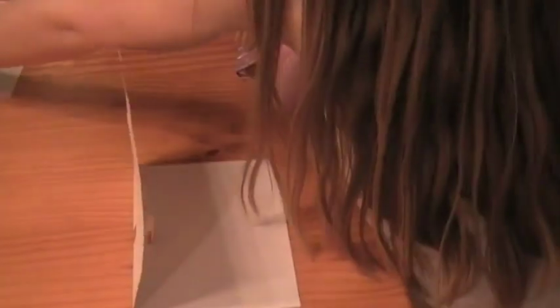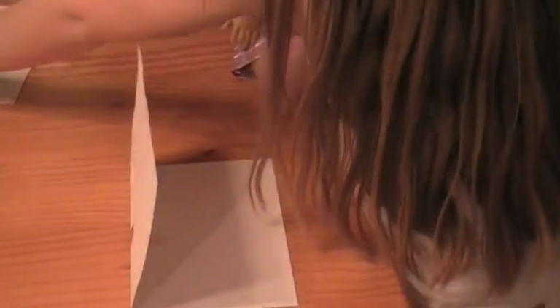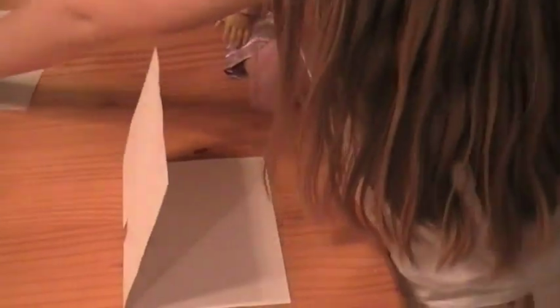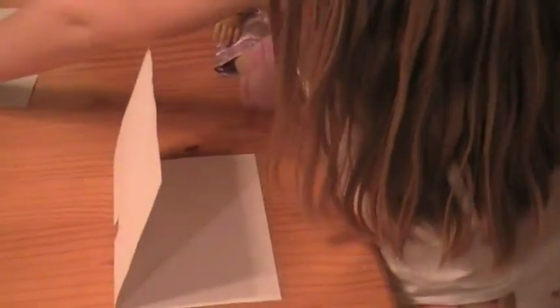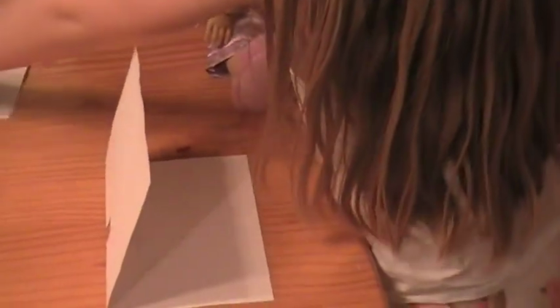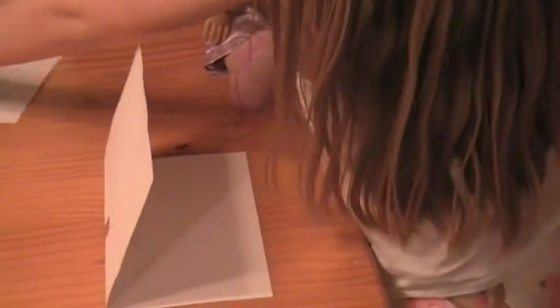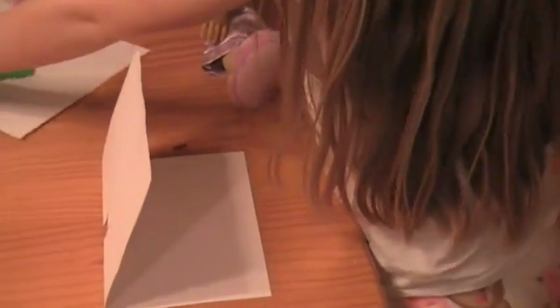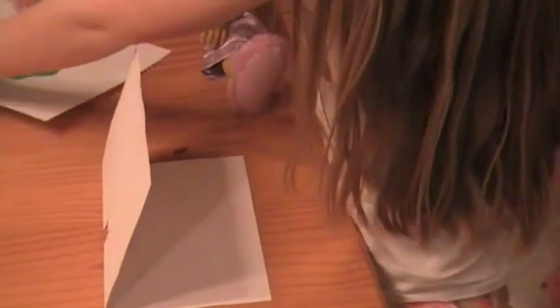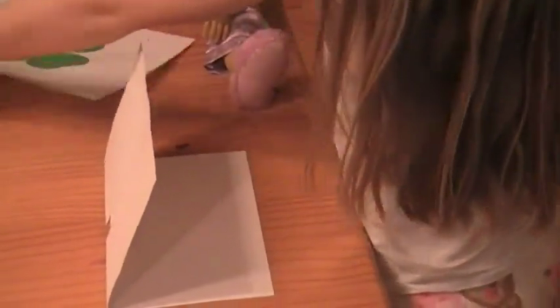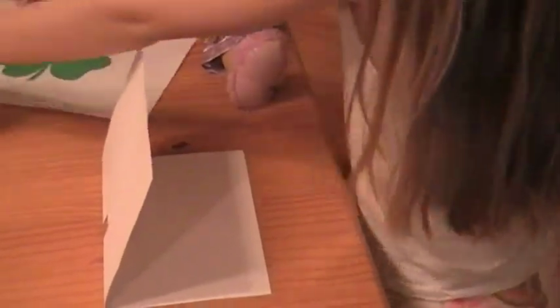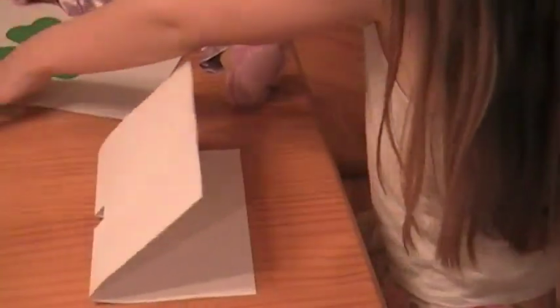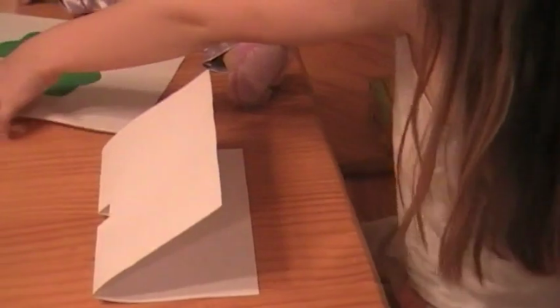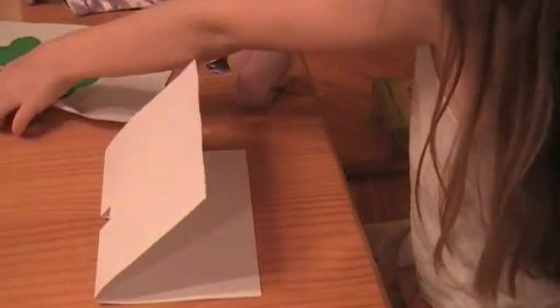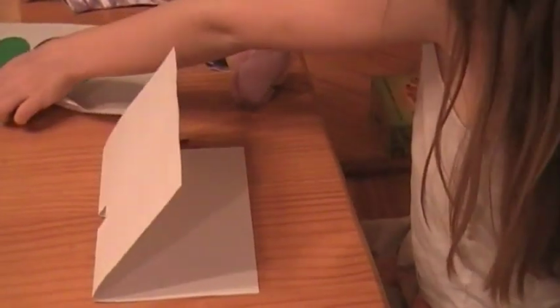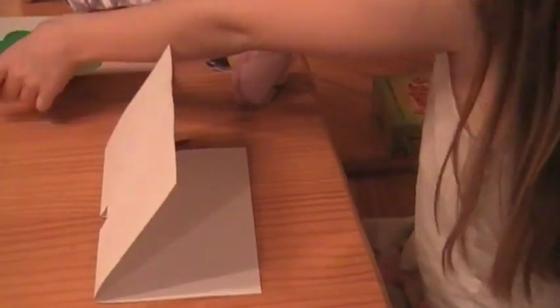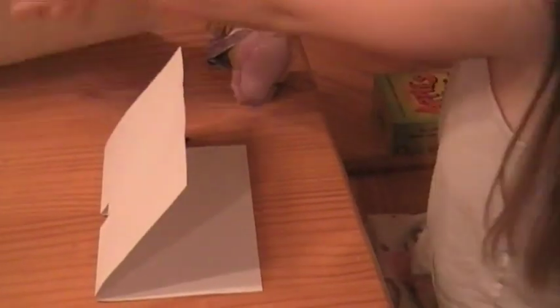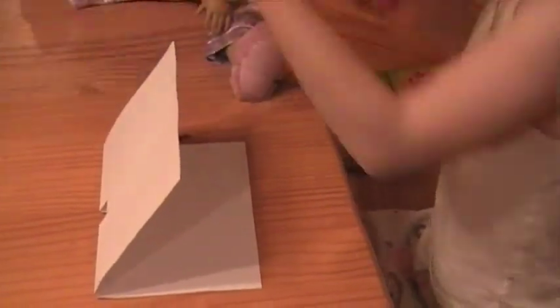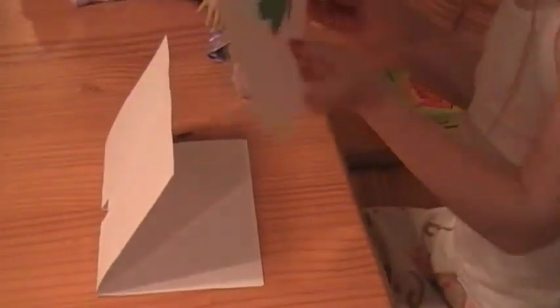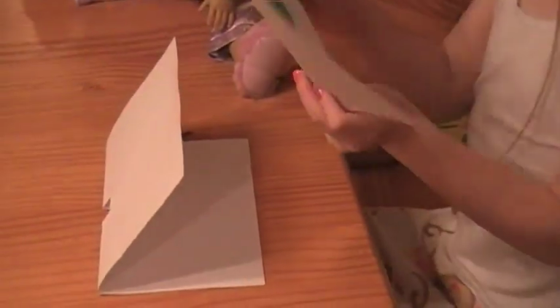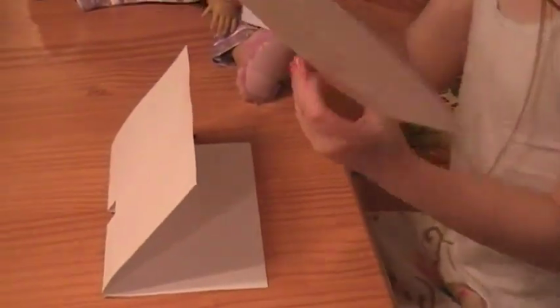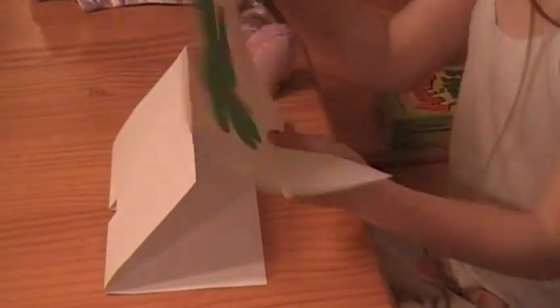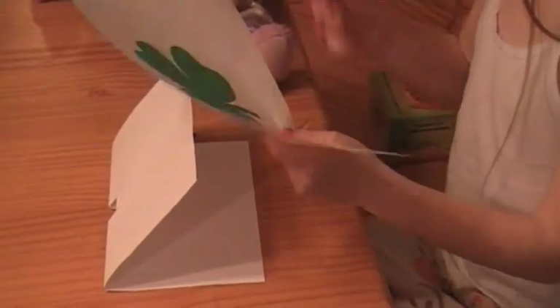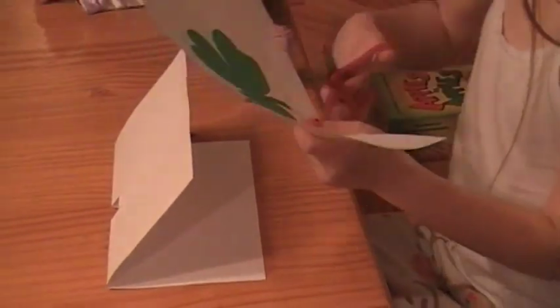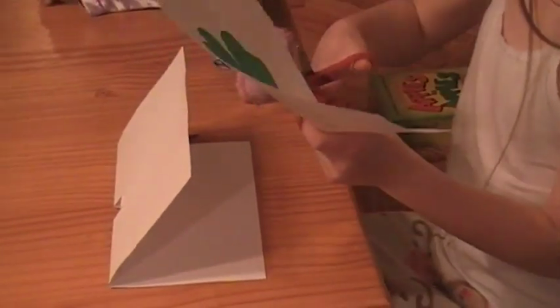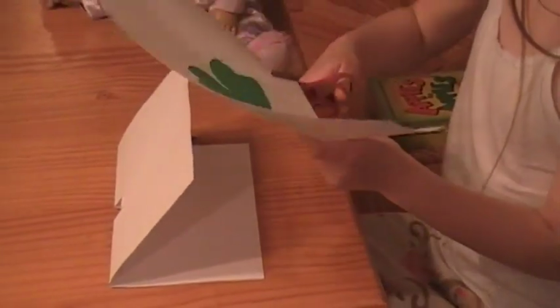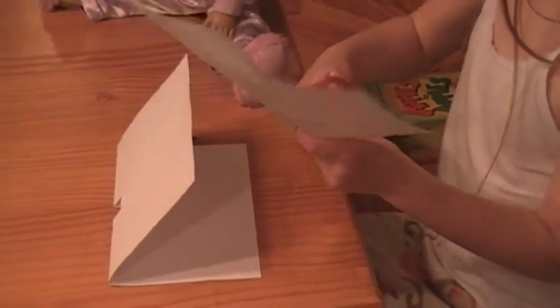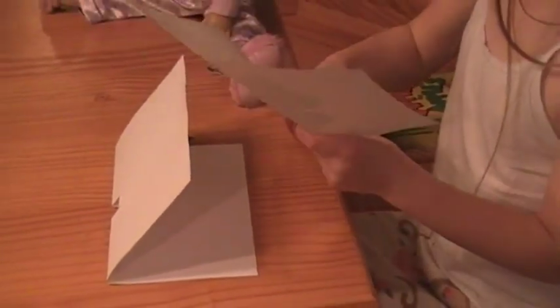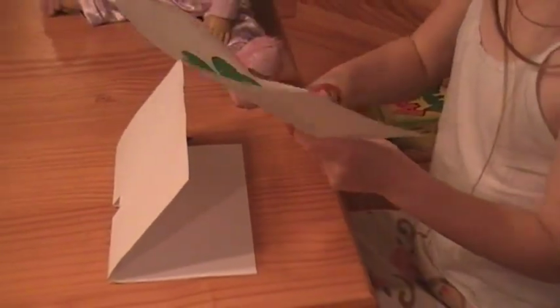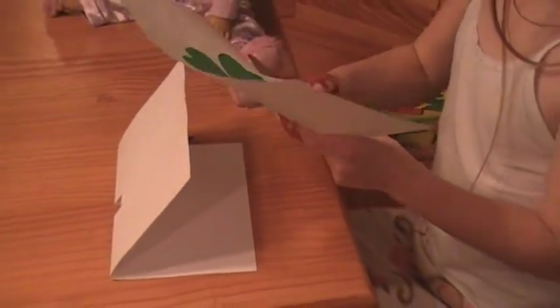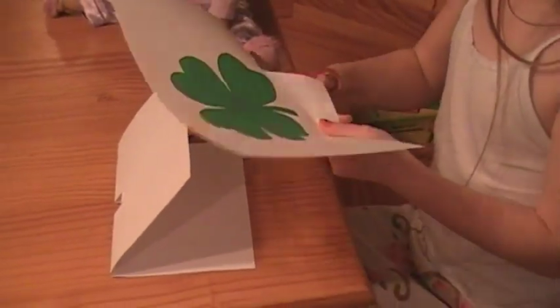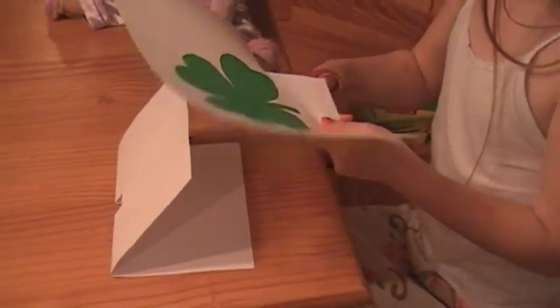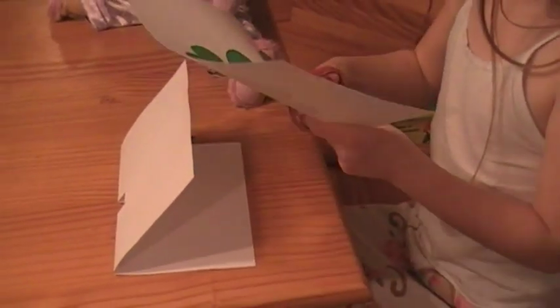We are going to take the printout. You have the printout, and you're going to cut it out.